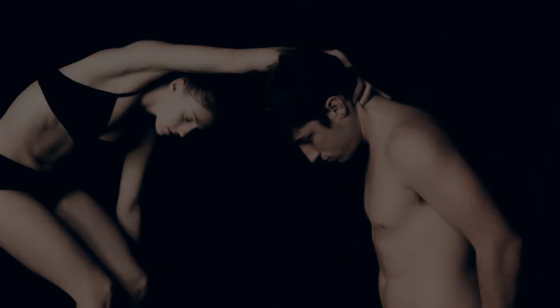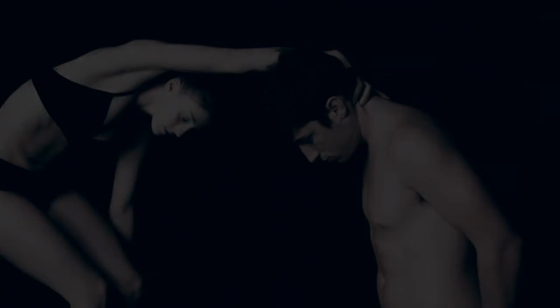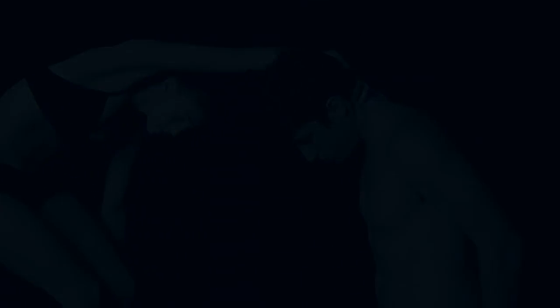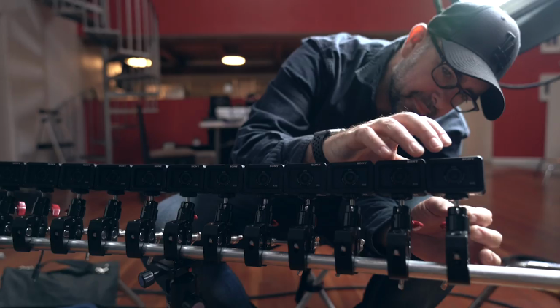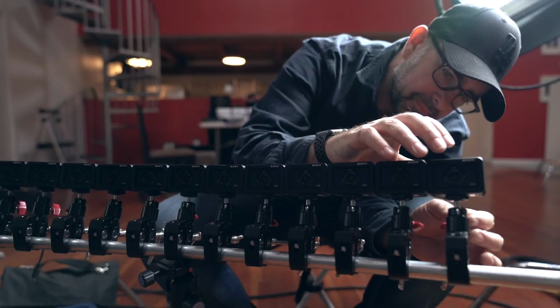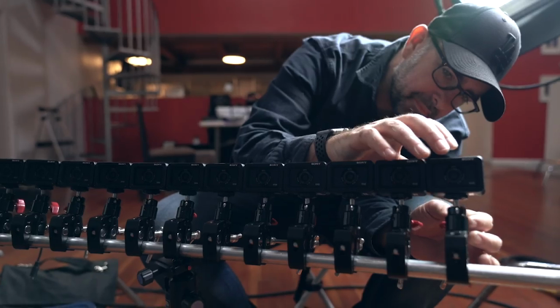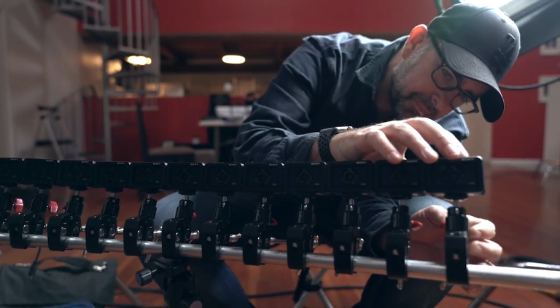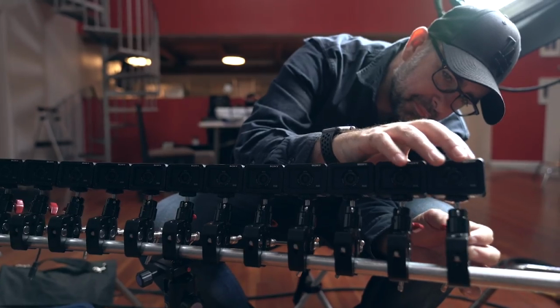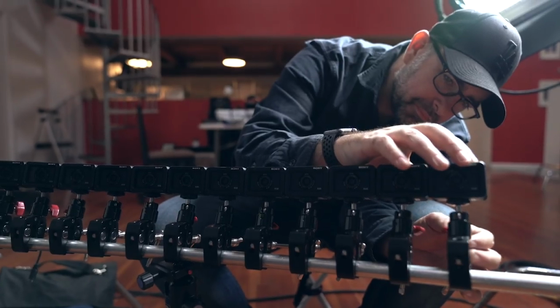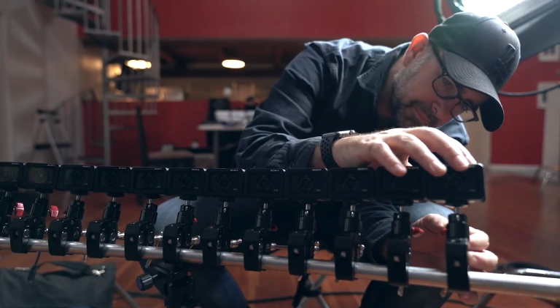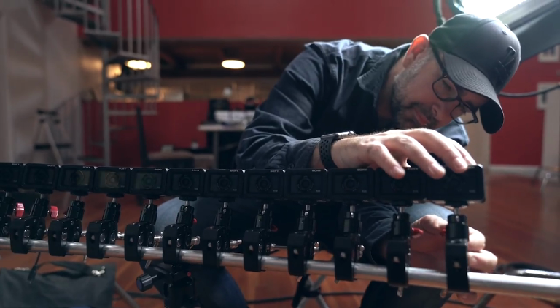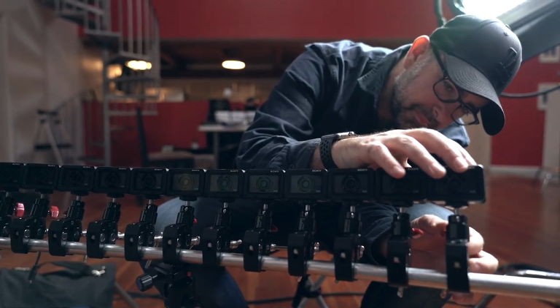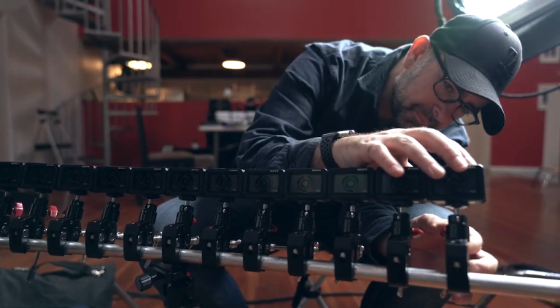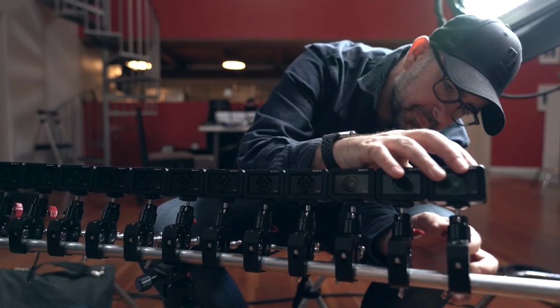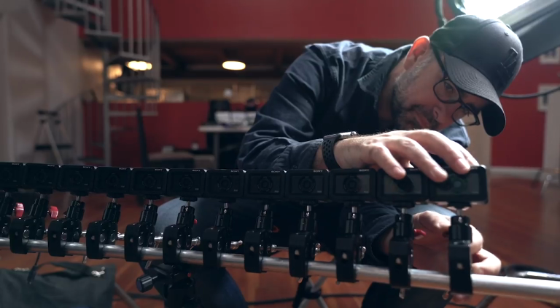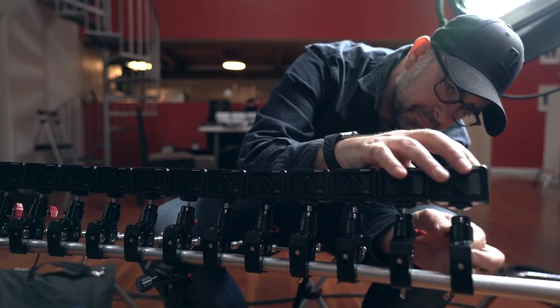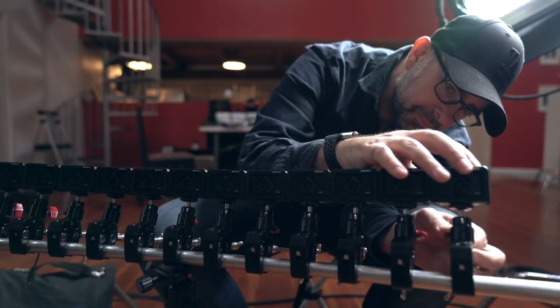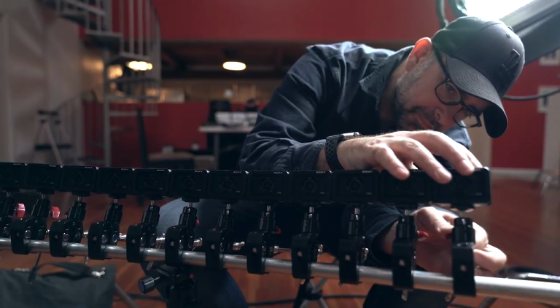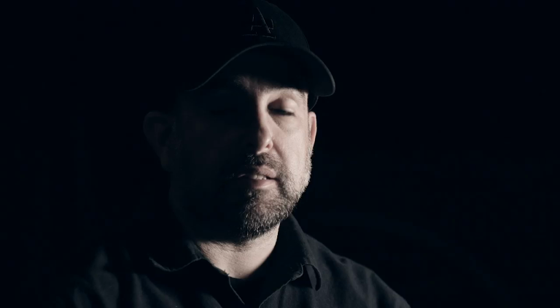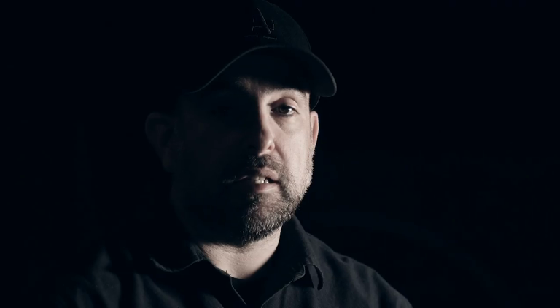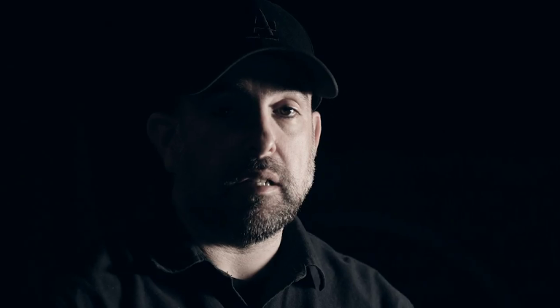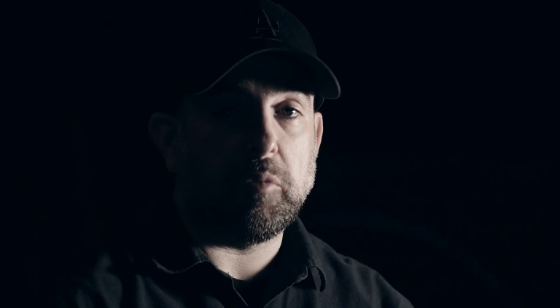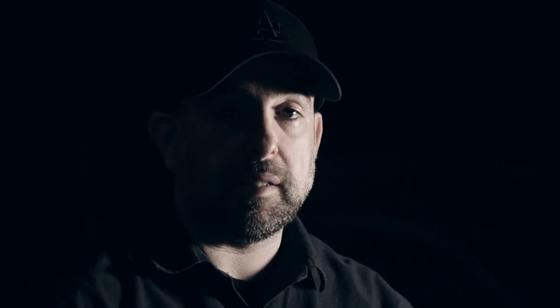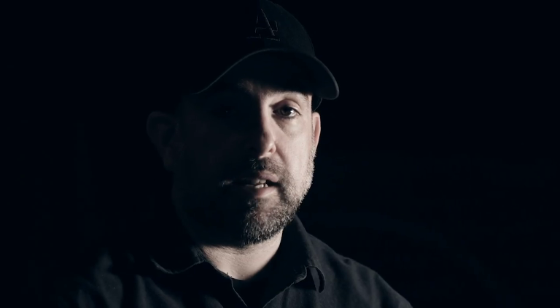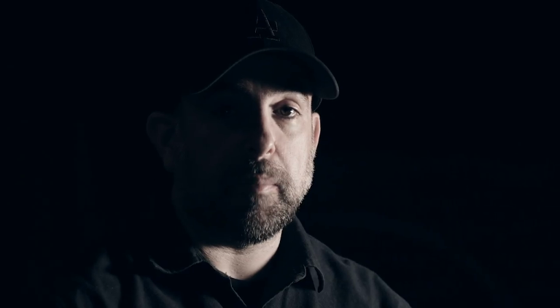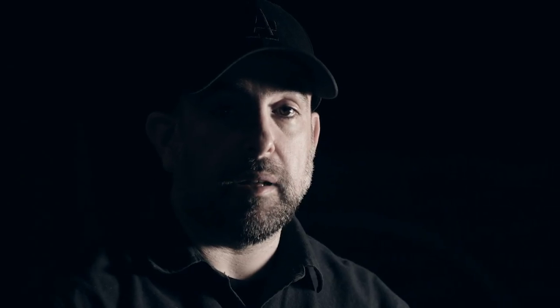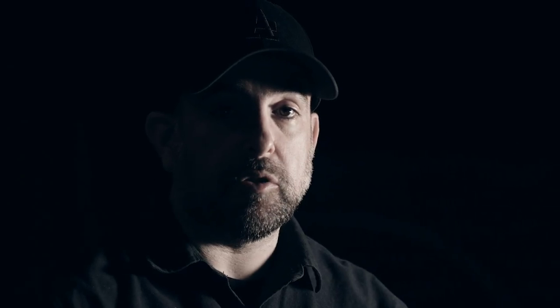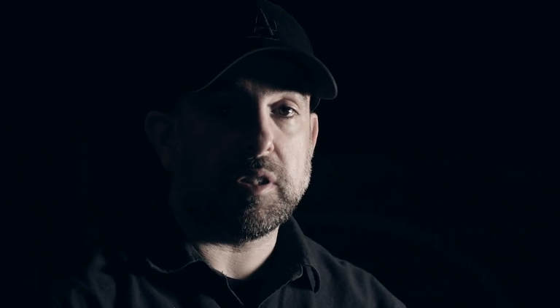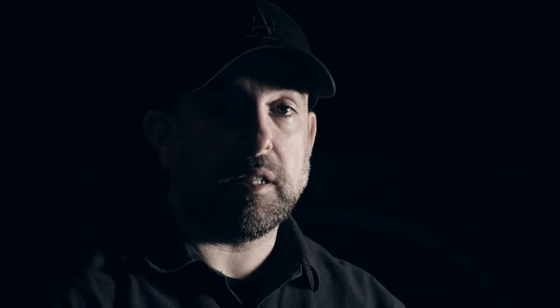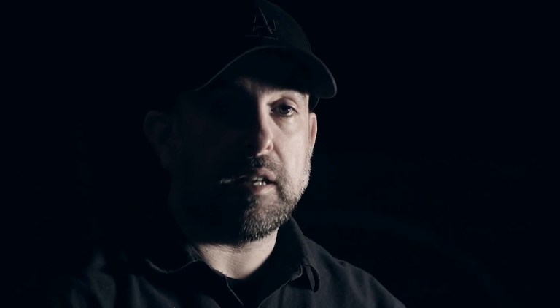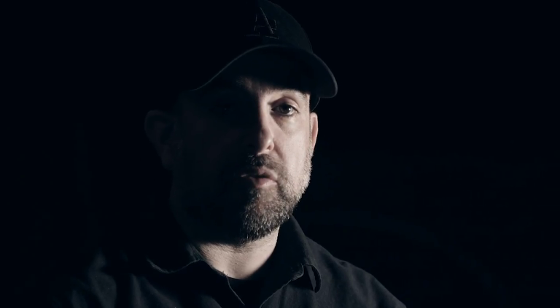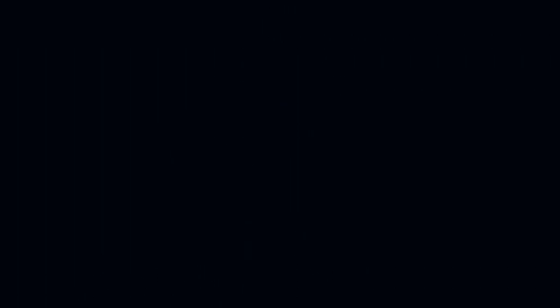It's just a great example of the kind of content that this camera unlocks, and I'm really excited about using it again in the future.